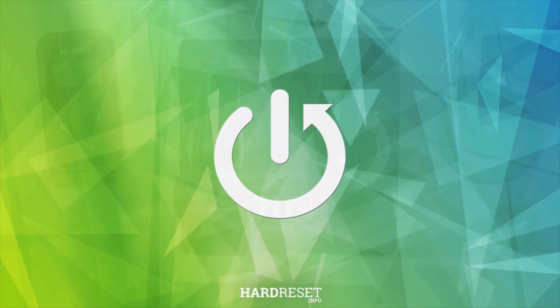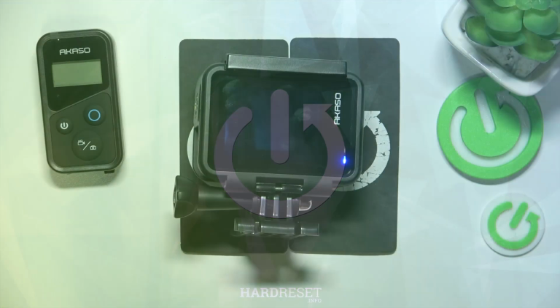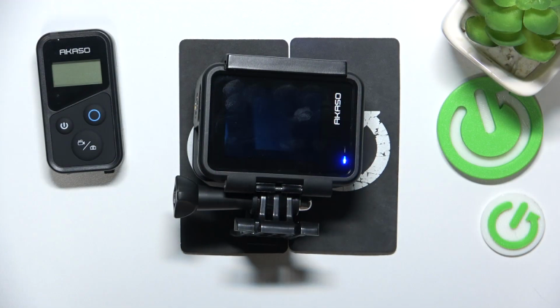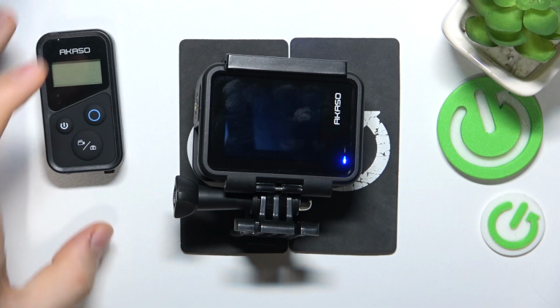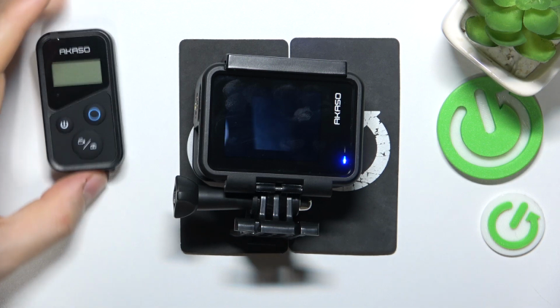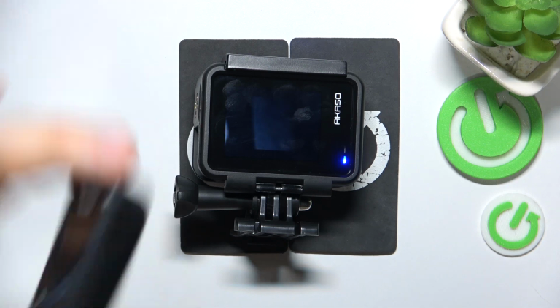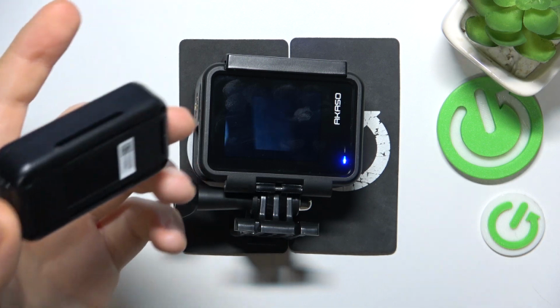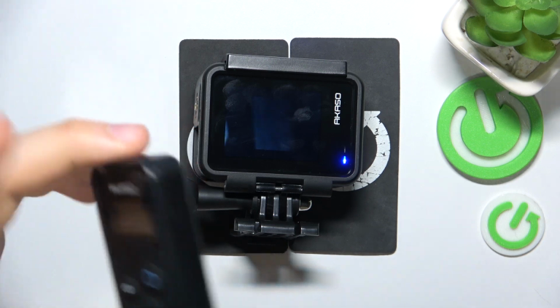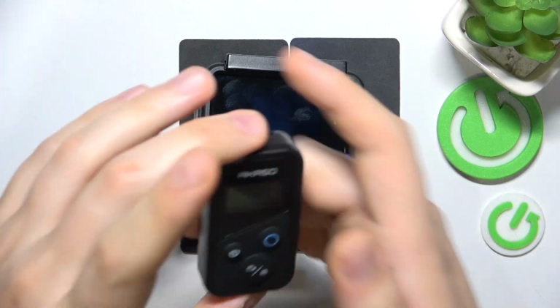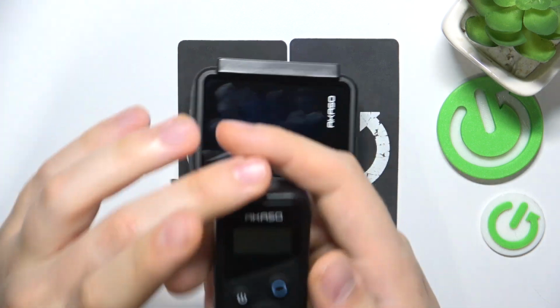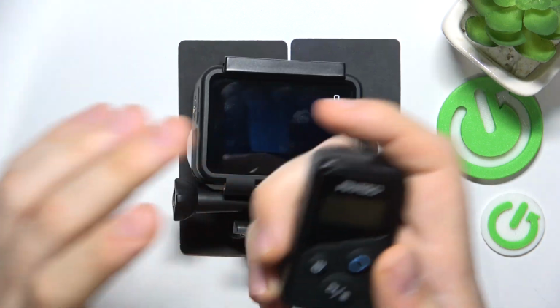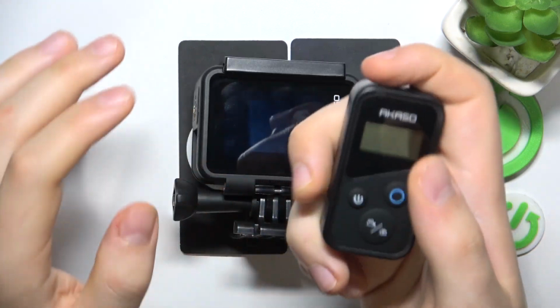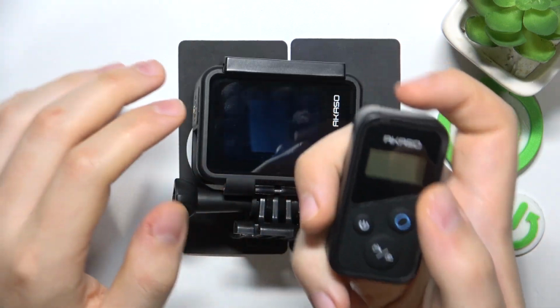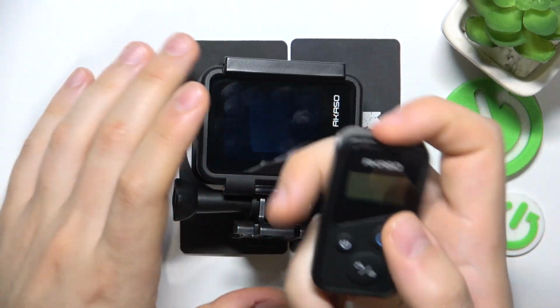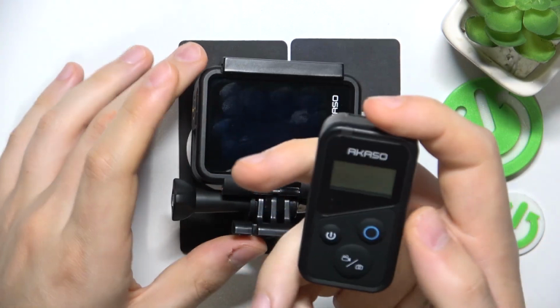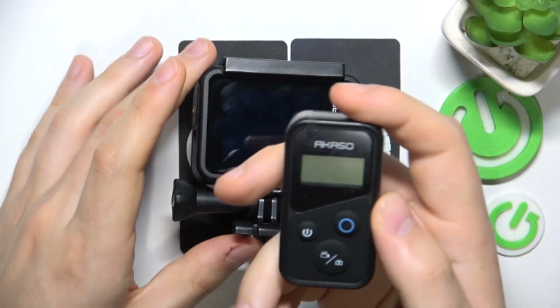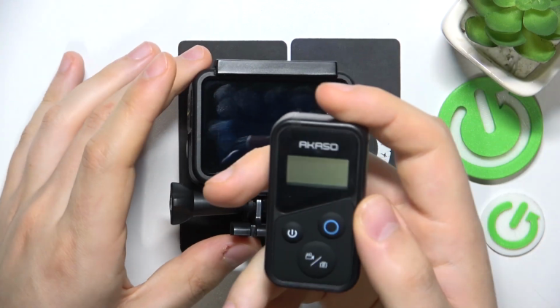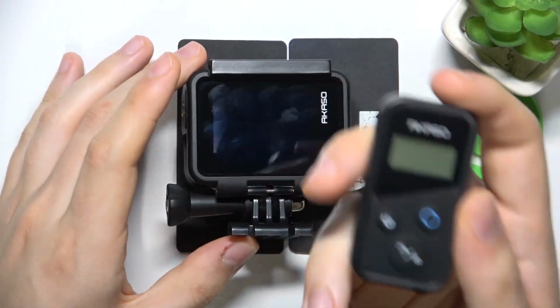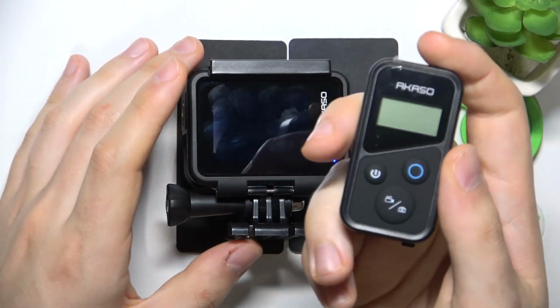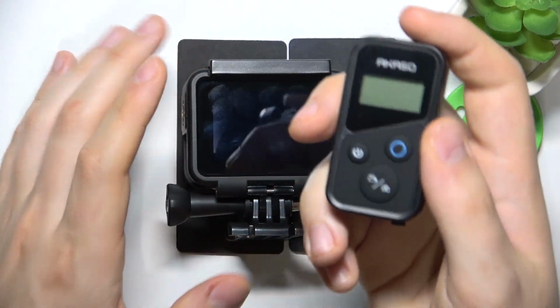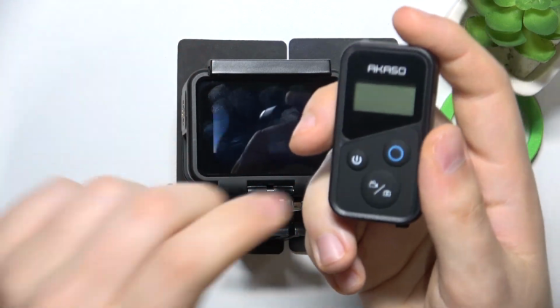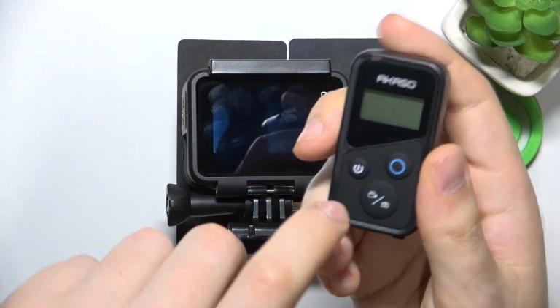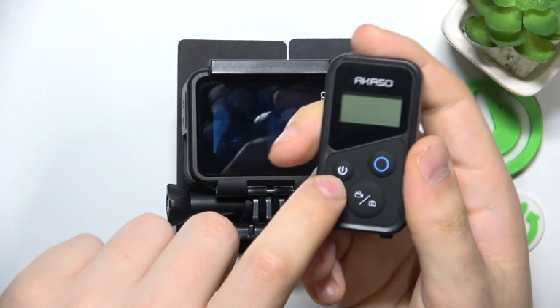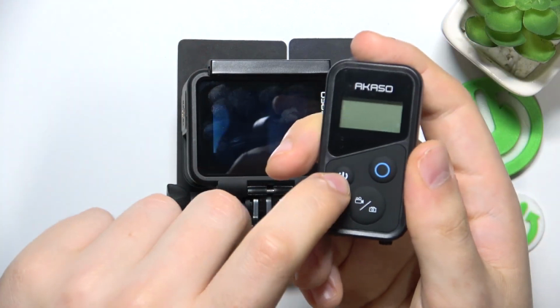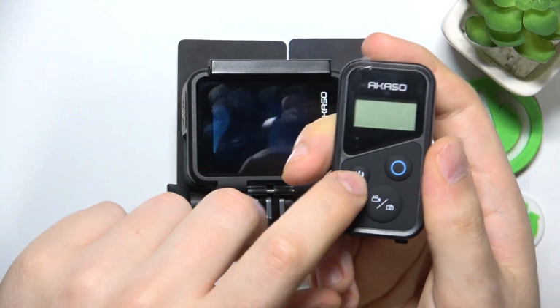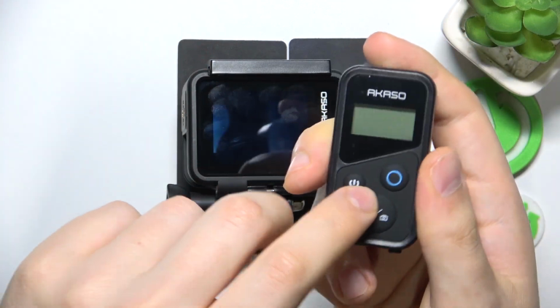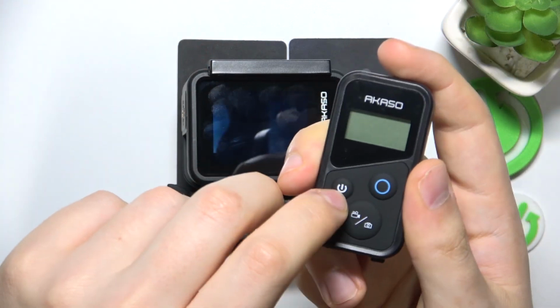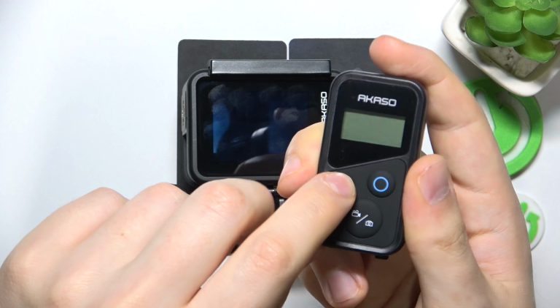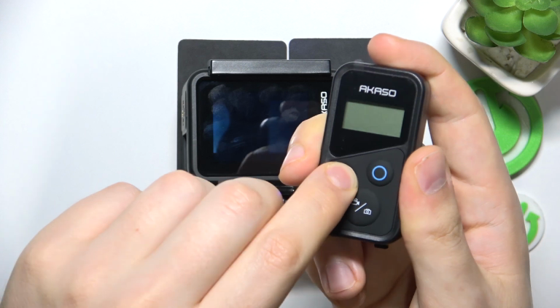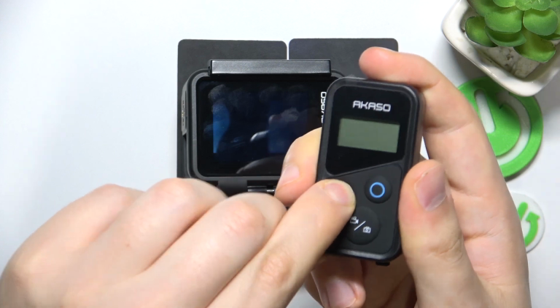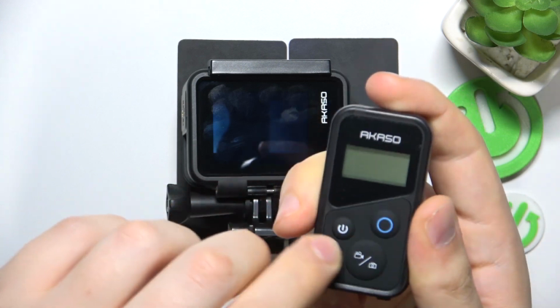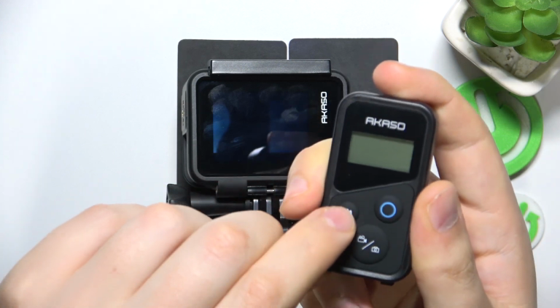First, take your controller, make sure that it is properly charged, and press the power button once to switch it on.